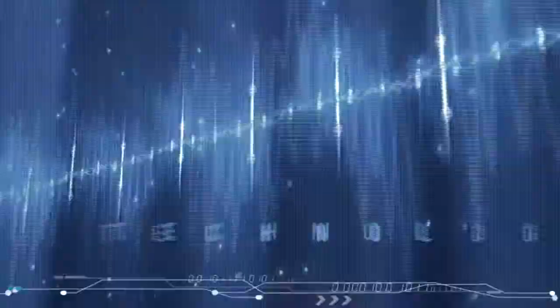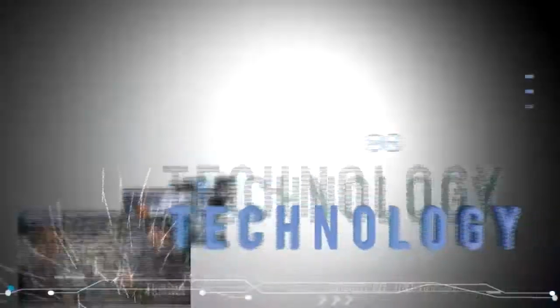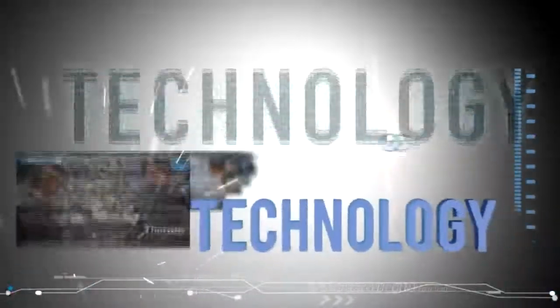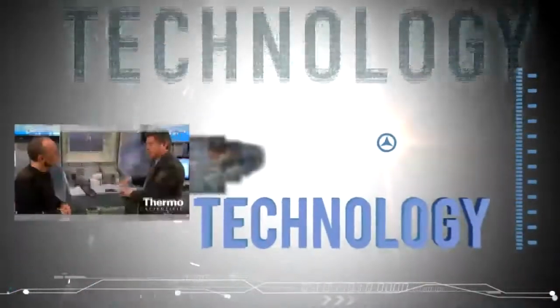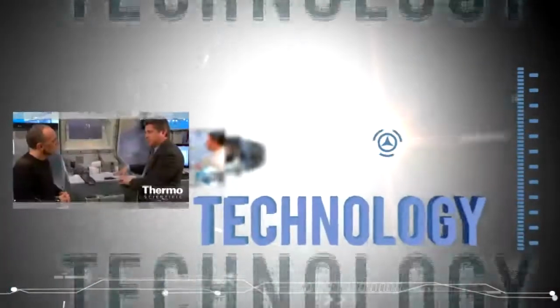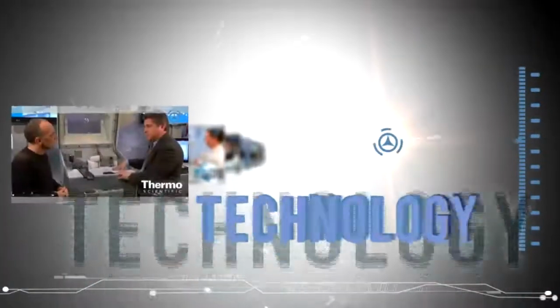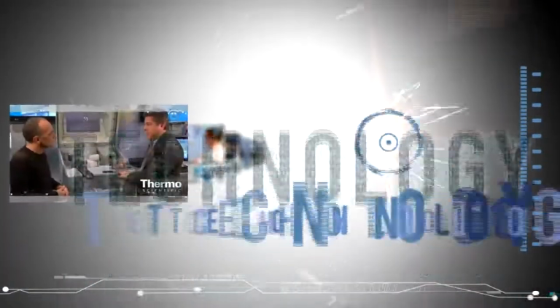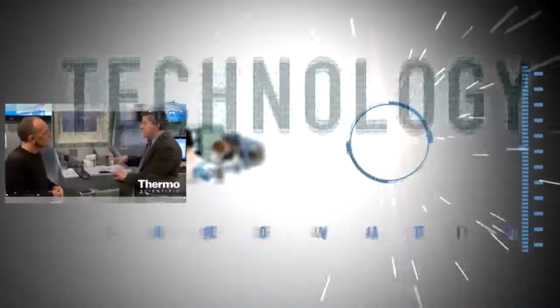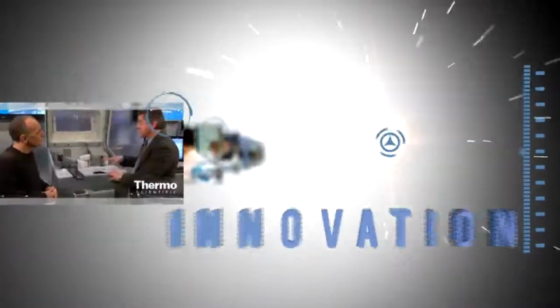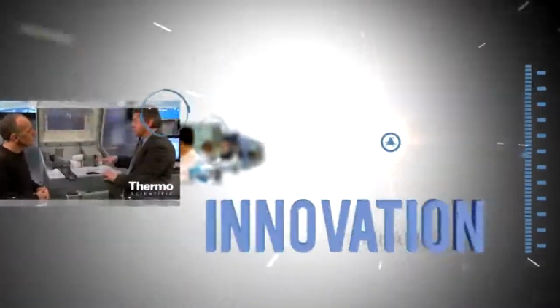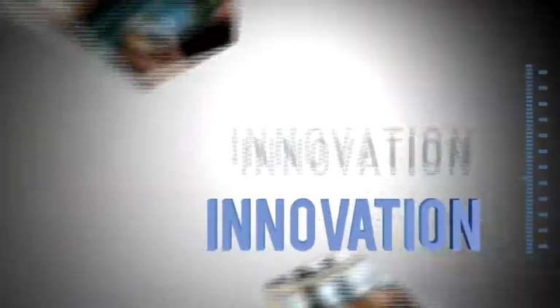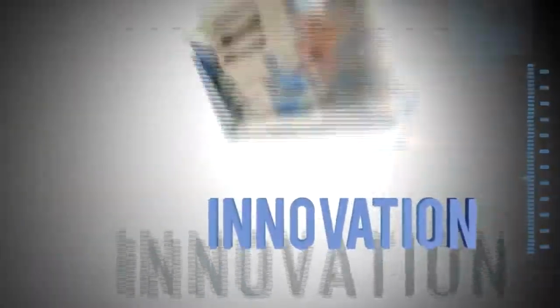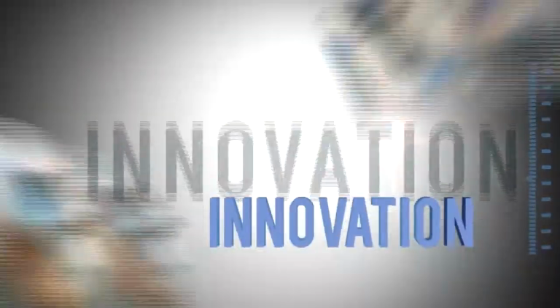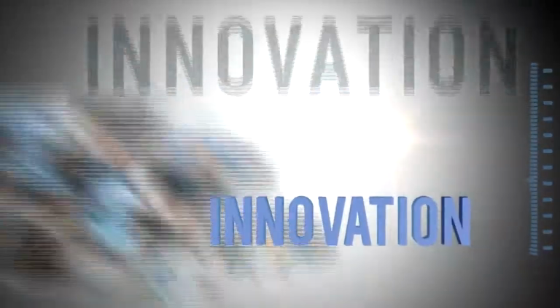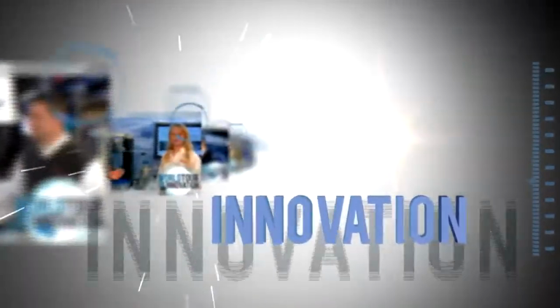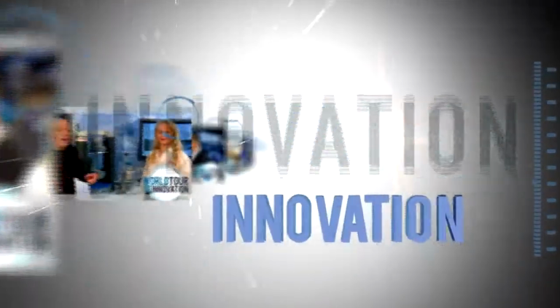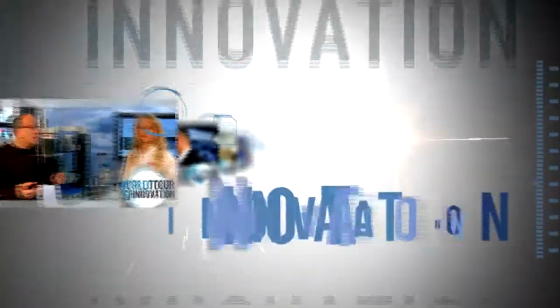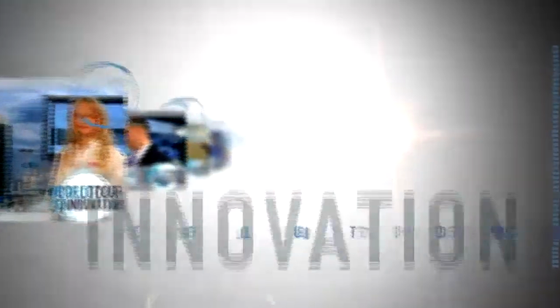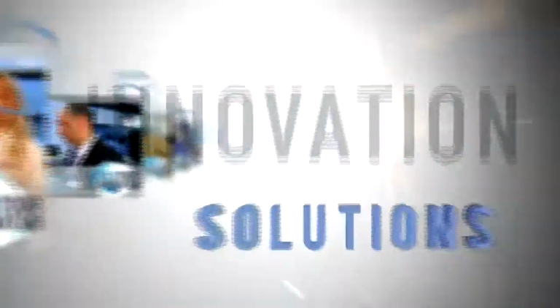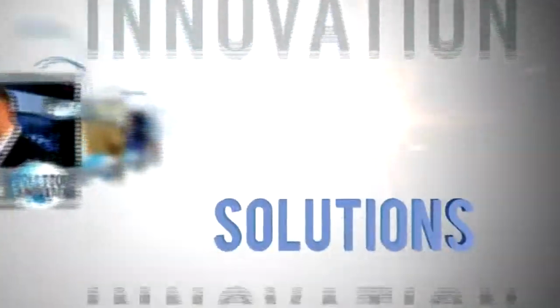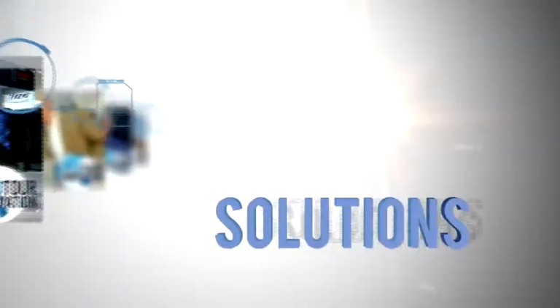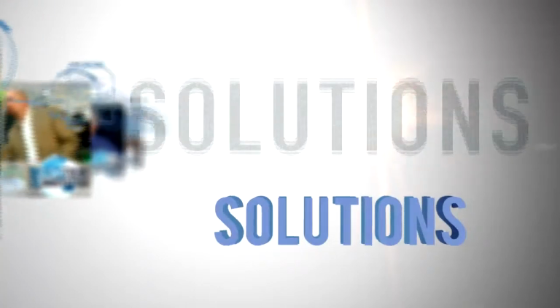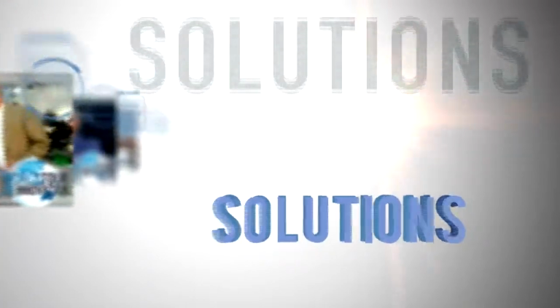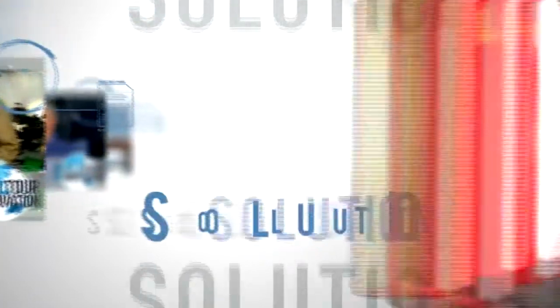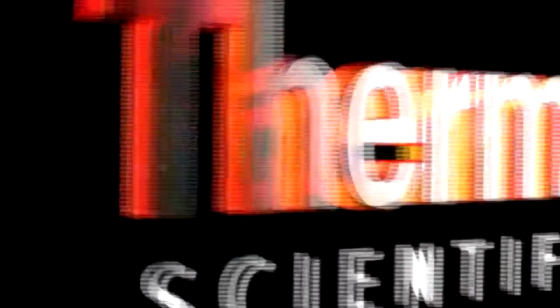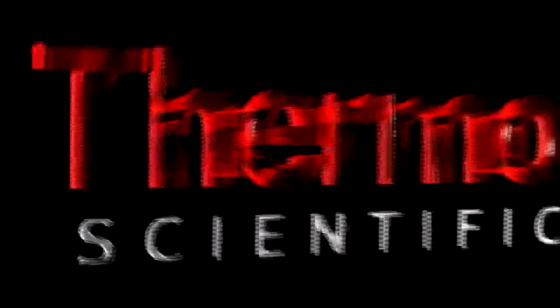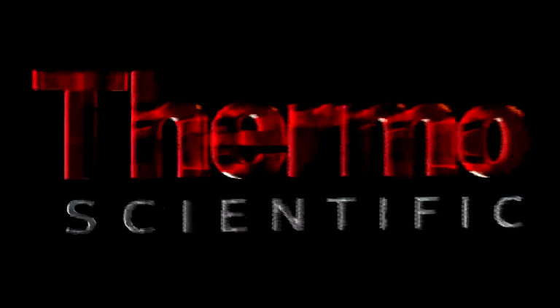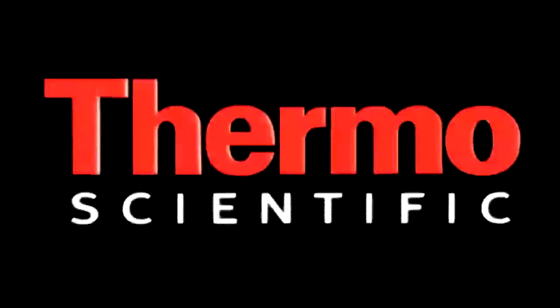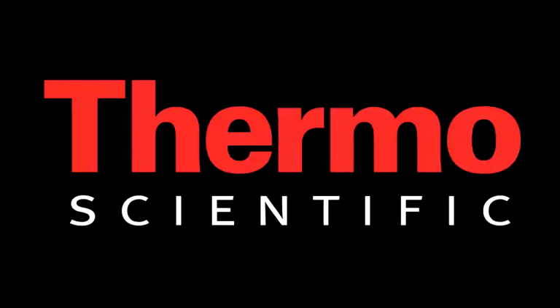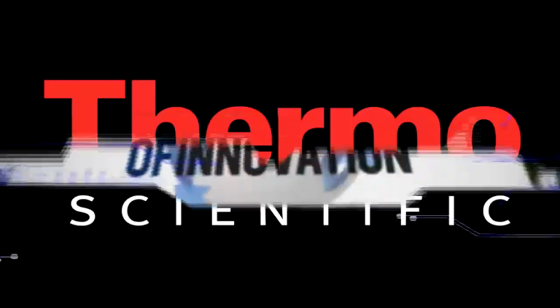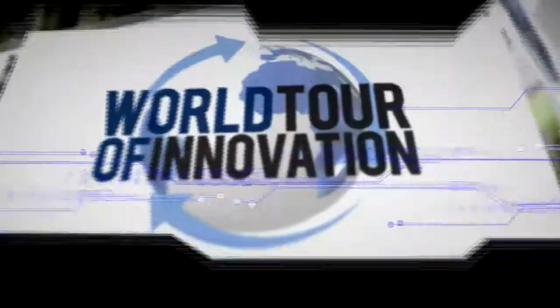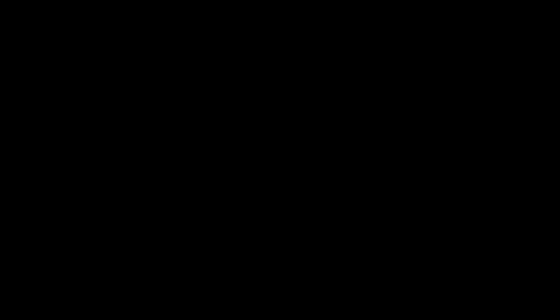Learn more about how you can accelerate your results. Visit thermoscientific.com/turboflow.